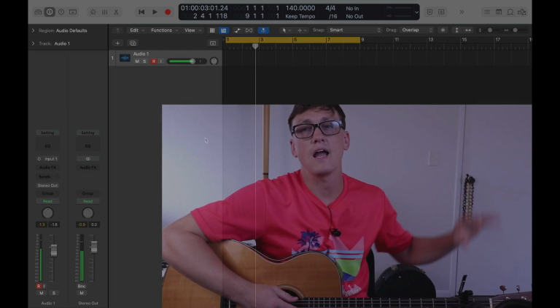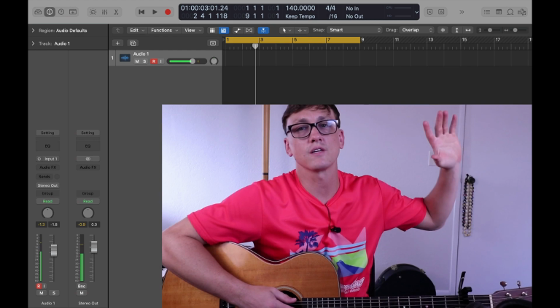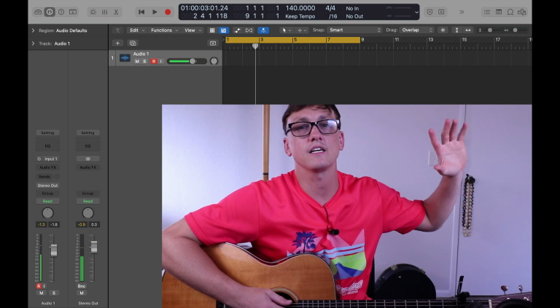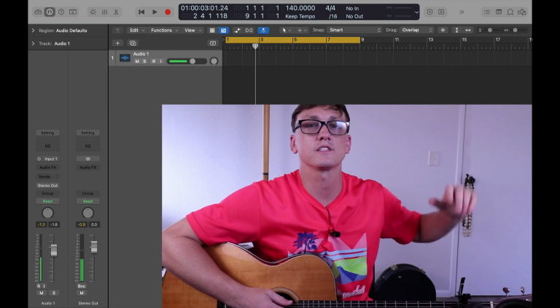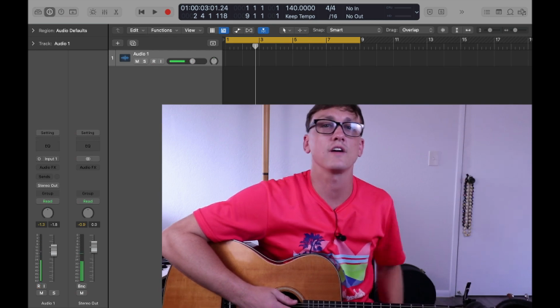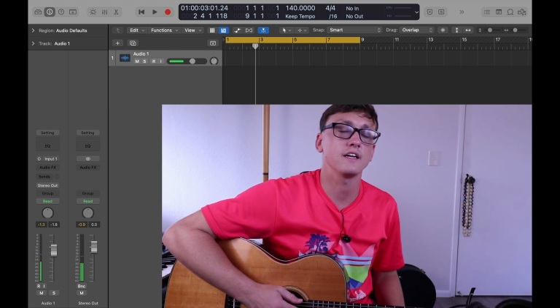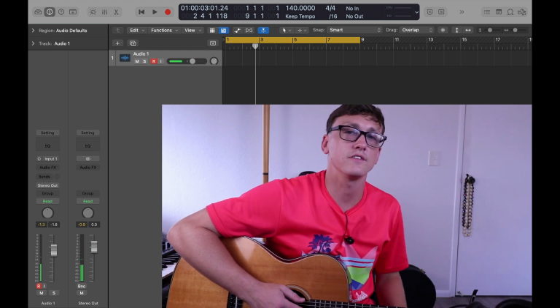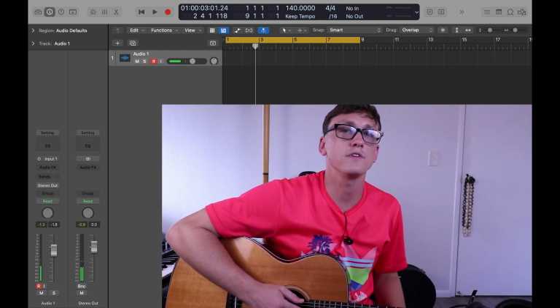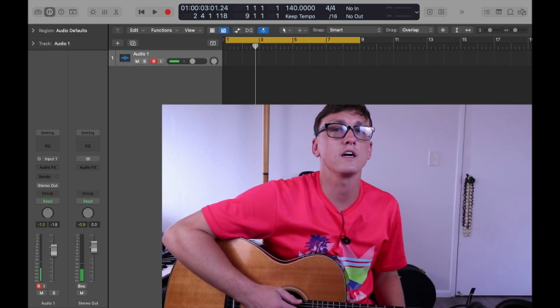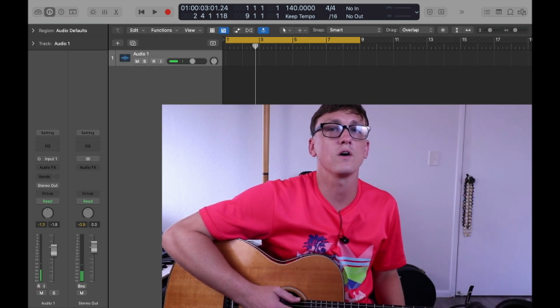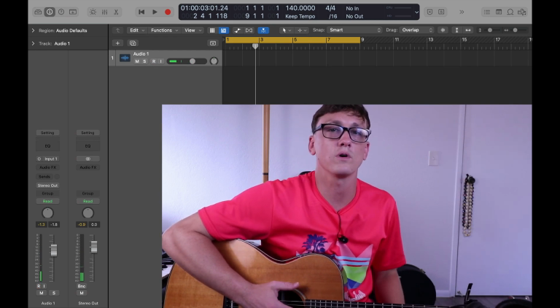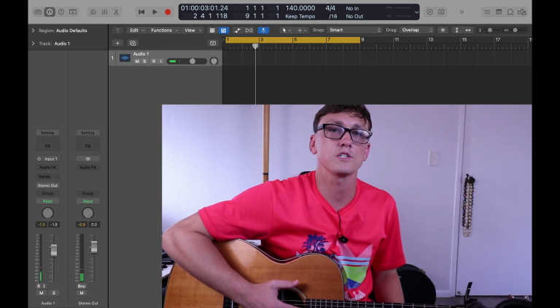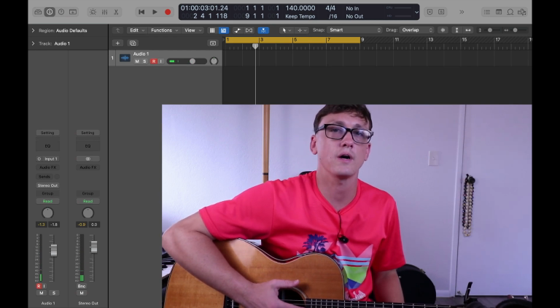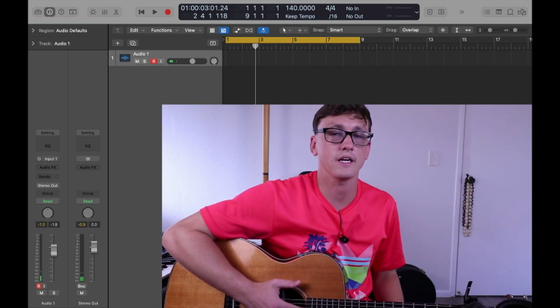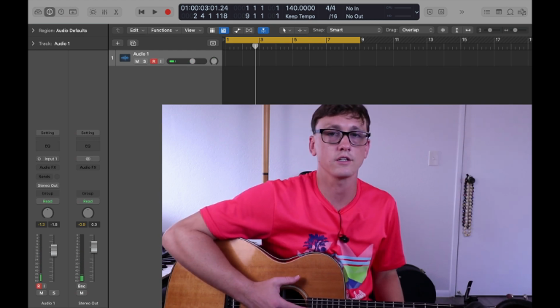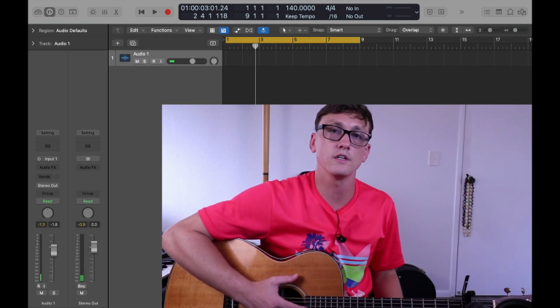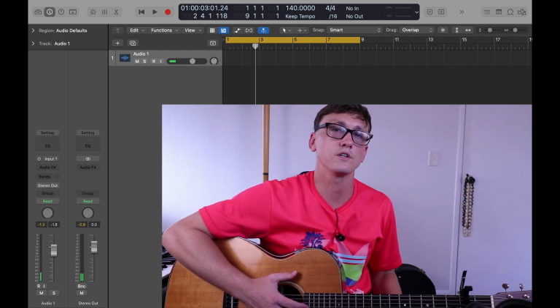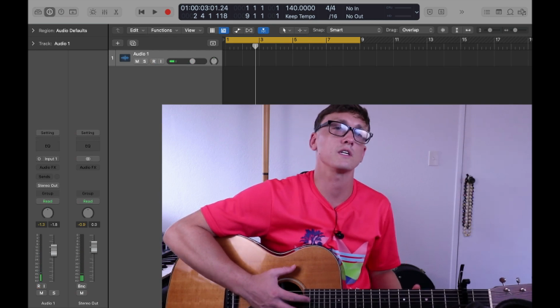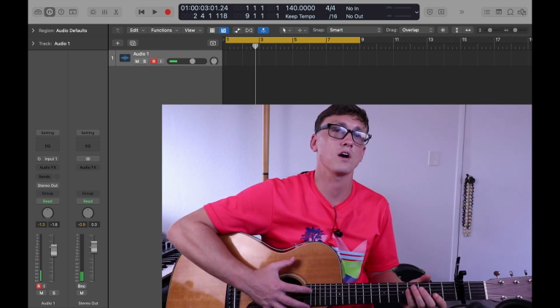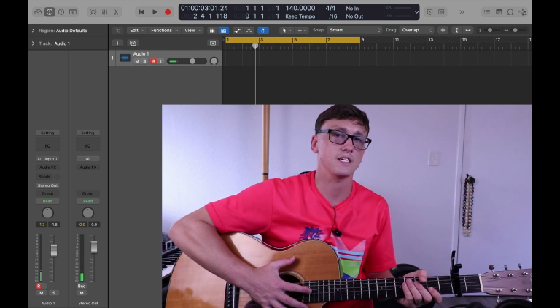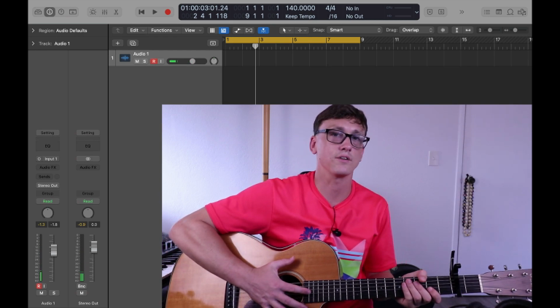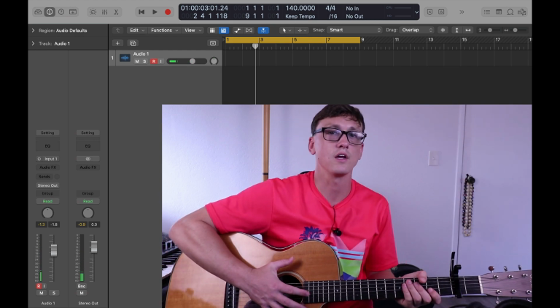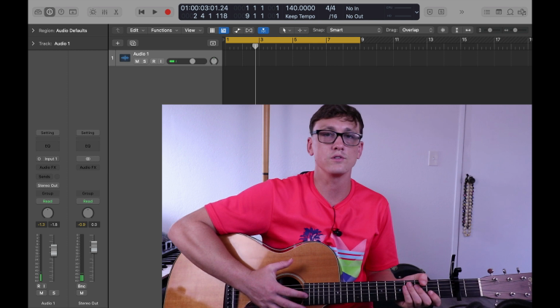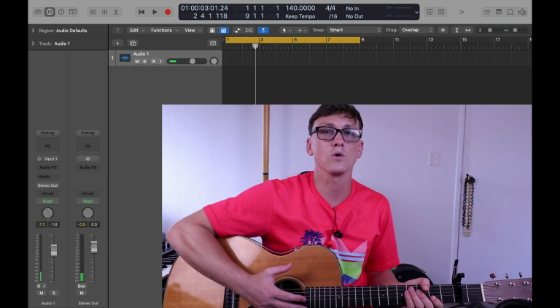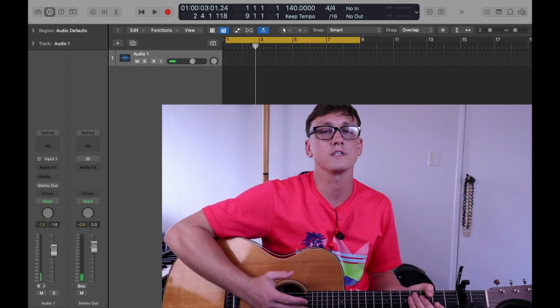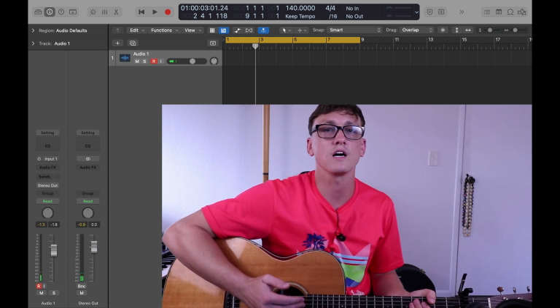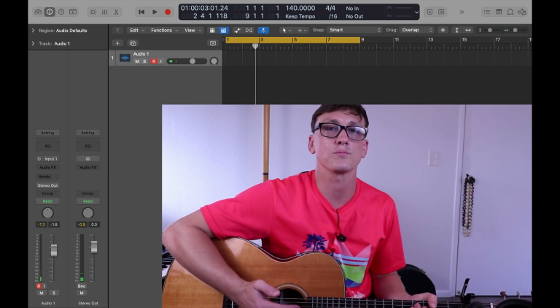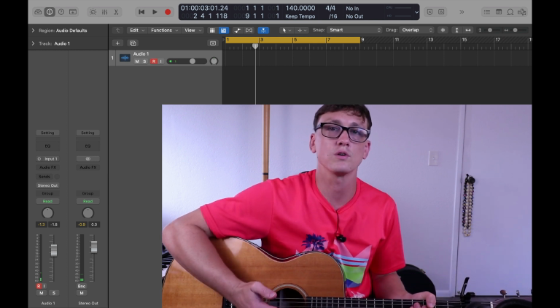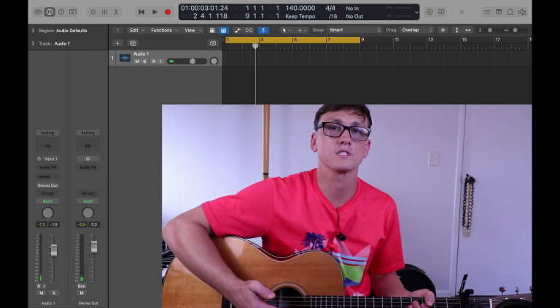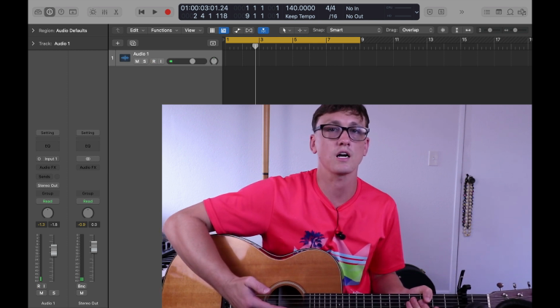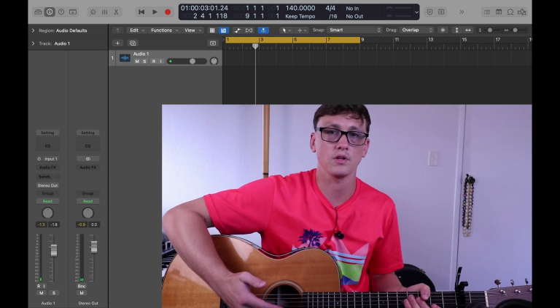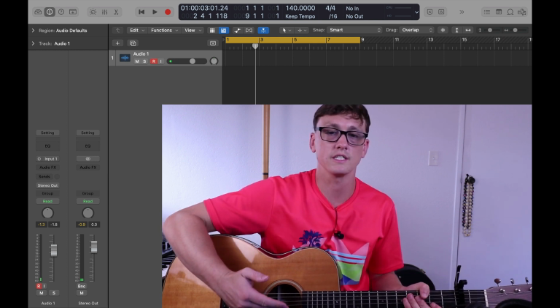Hey, what's up guys, it's Conrad, and in this video I want to show you how to get a good acoustic guitar sound using only the Logic Pro stock plugins.